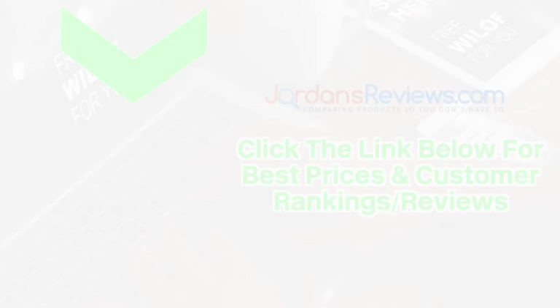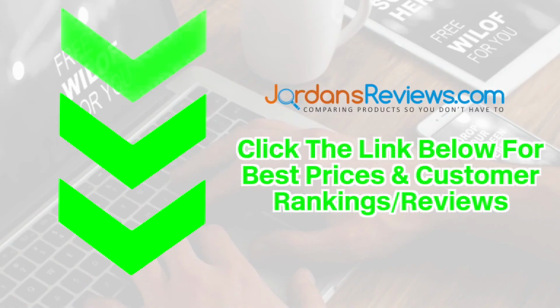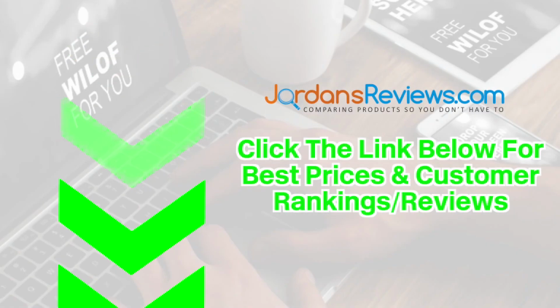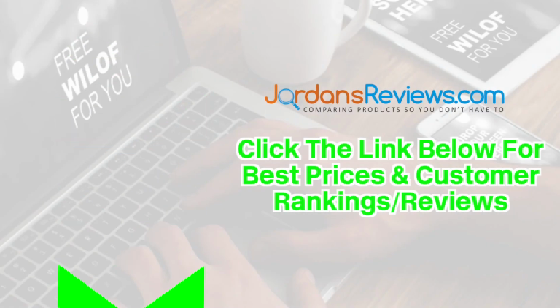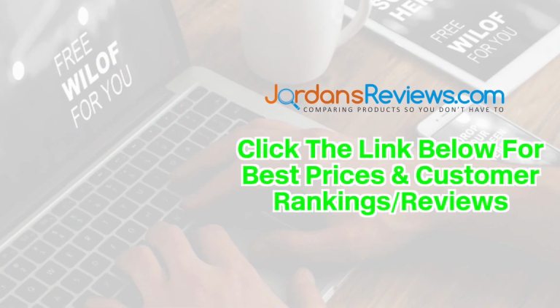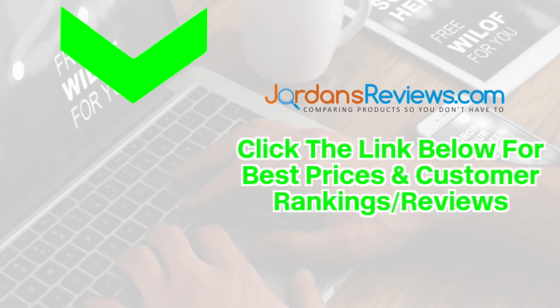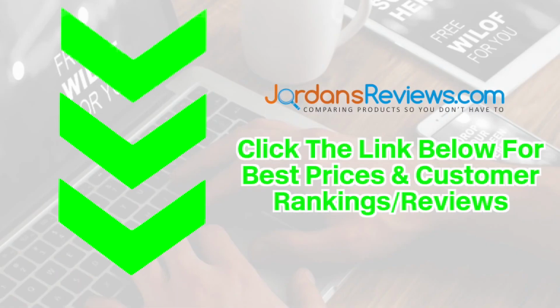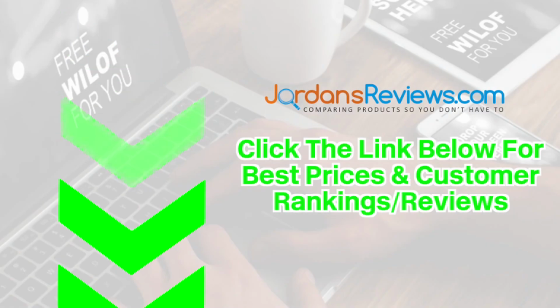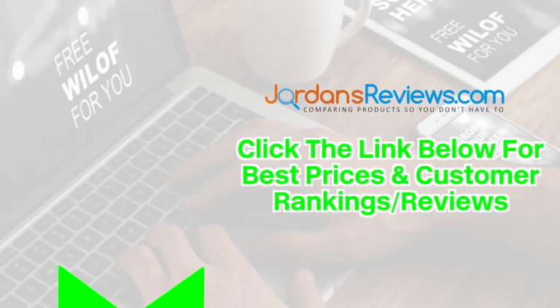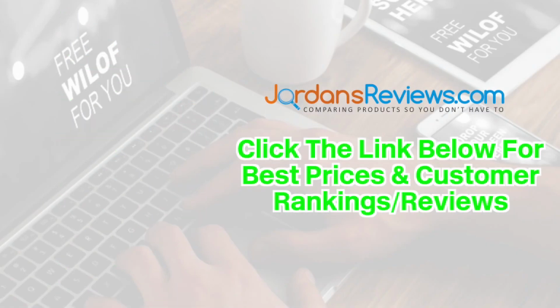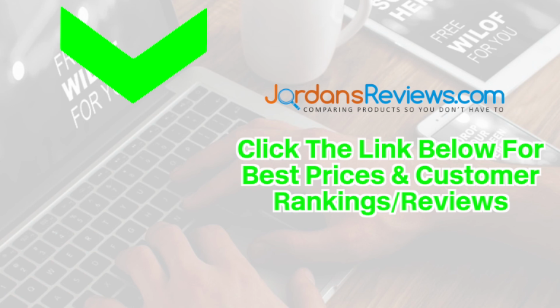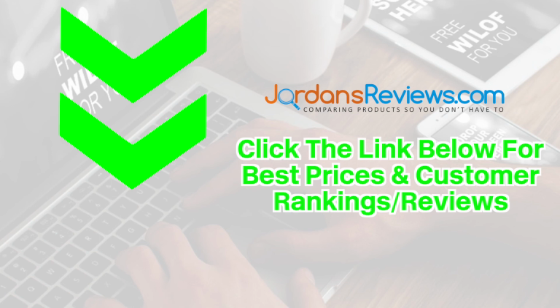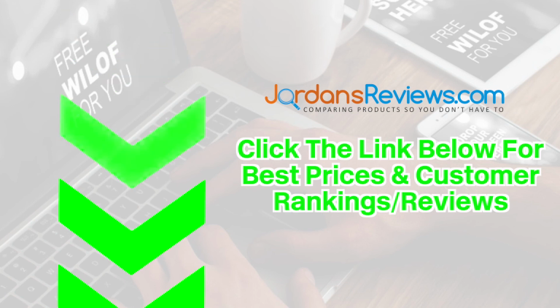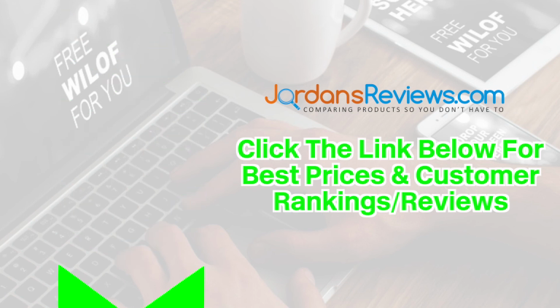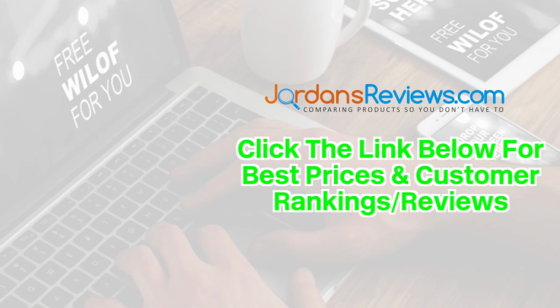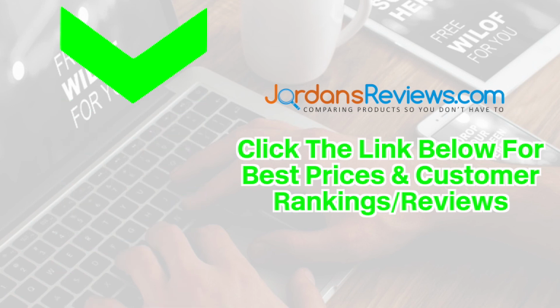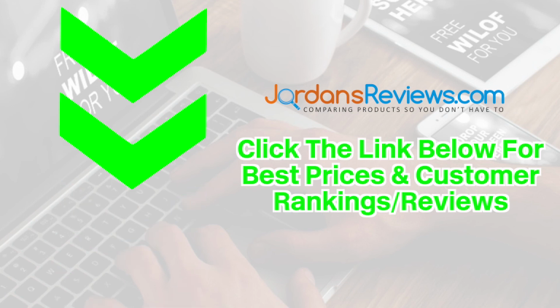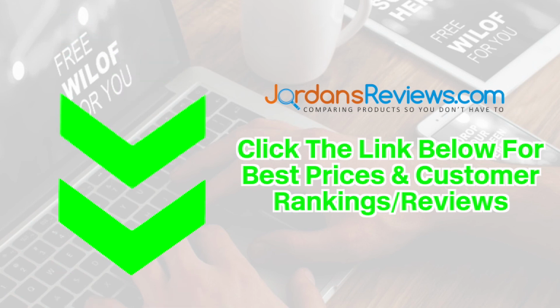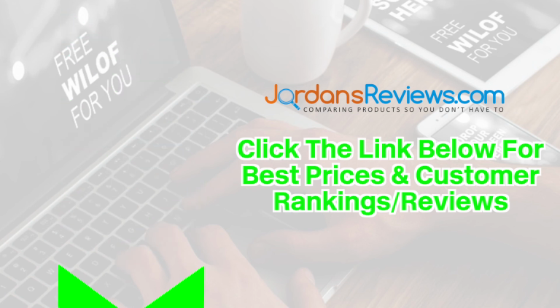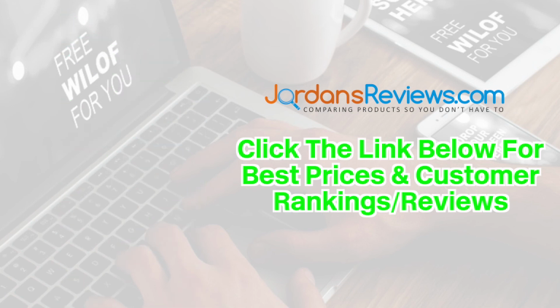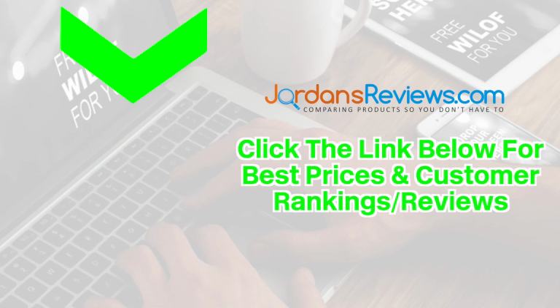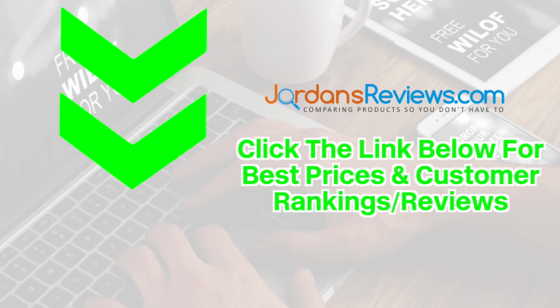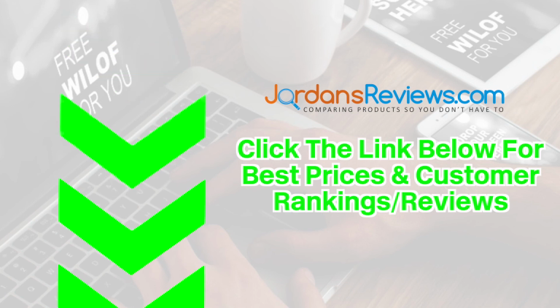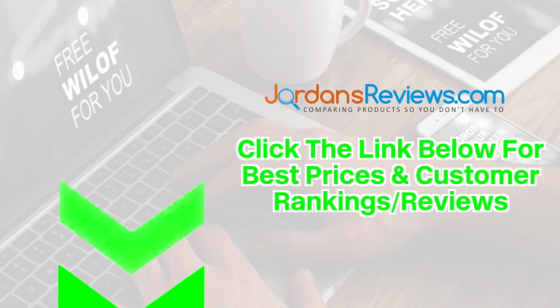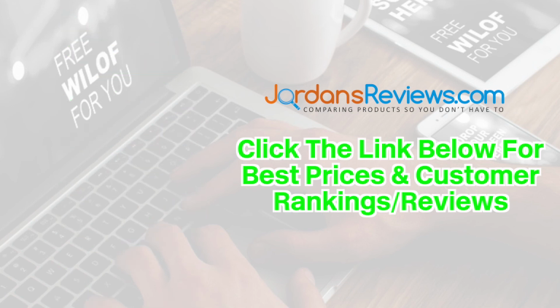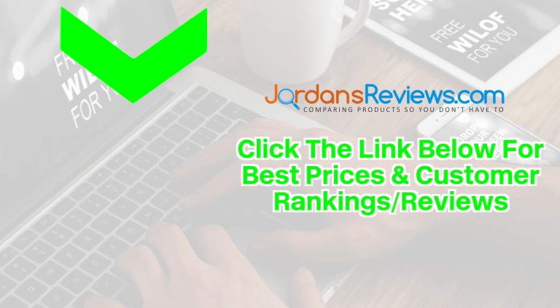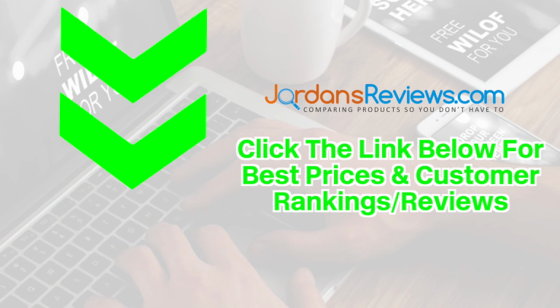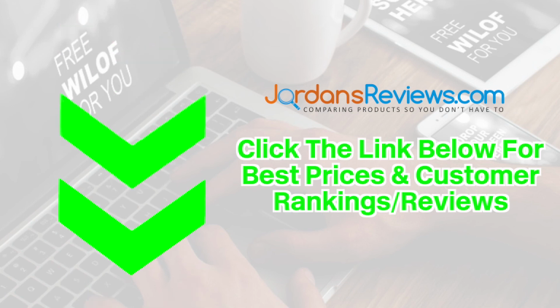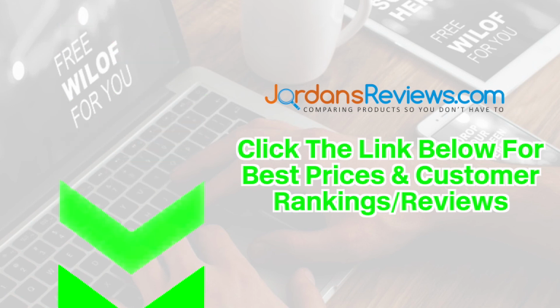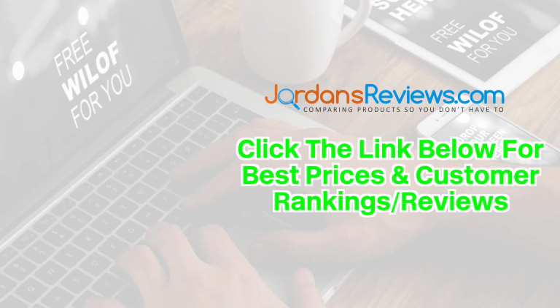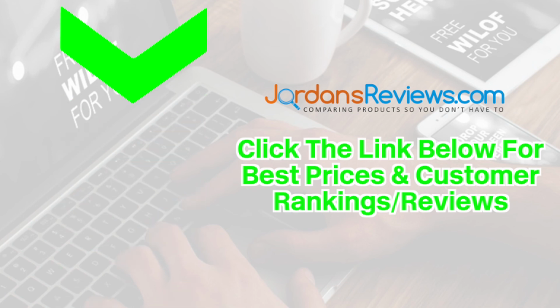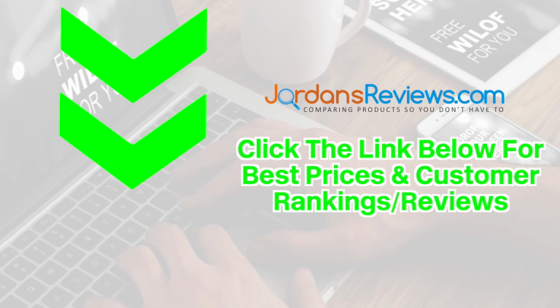Don't forget to click the link below for the best prices and customer rankings on these top 5 products. See you soon!